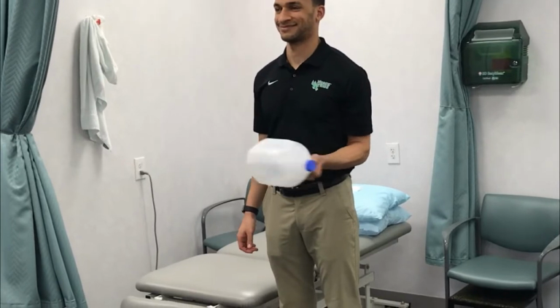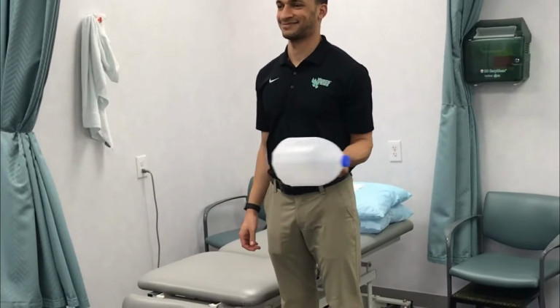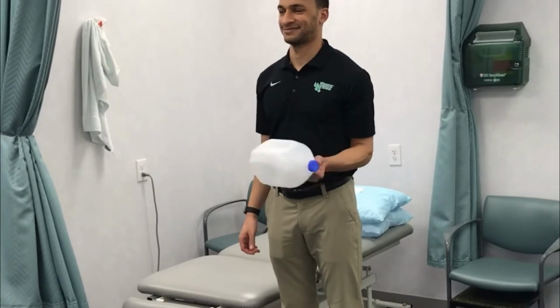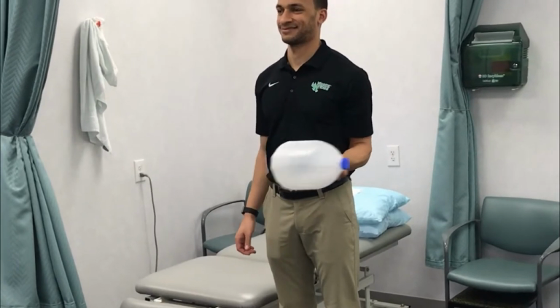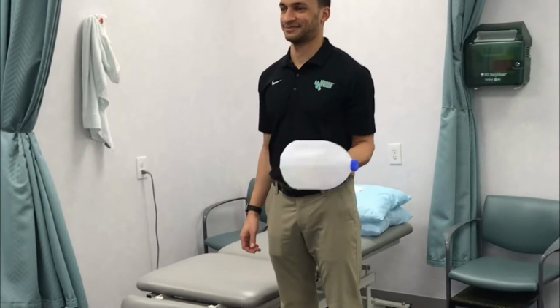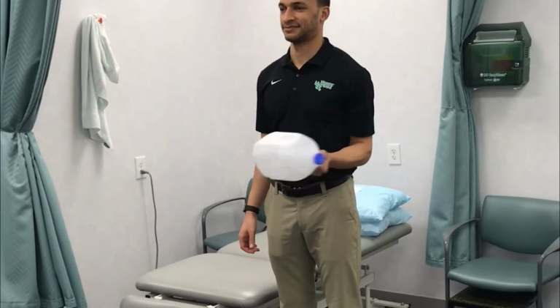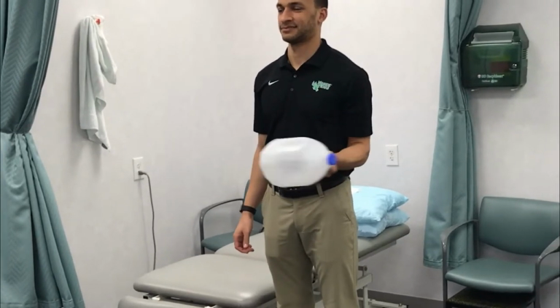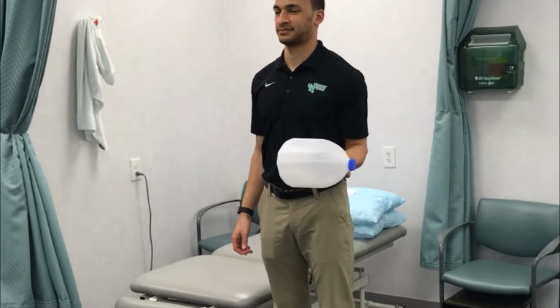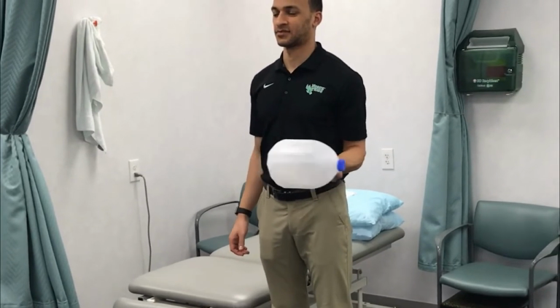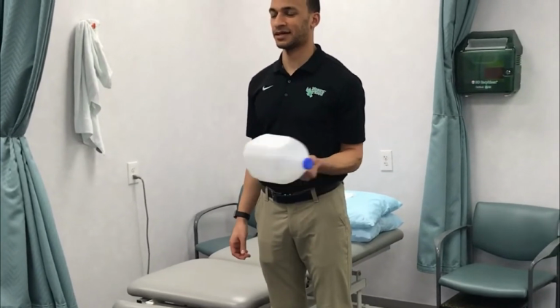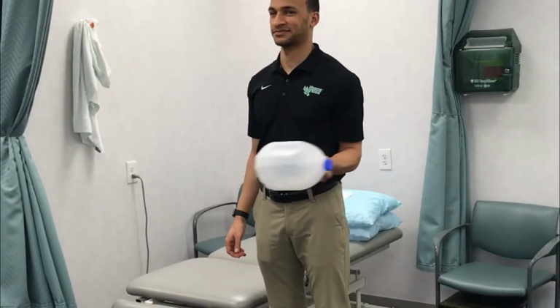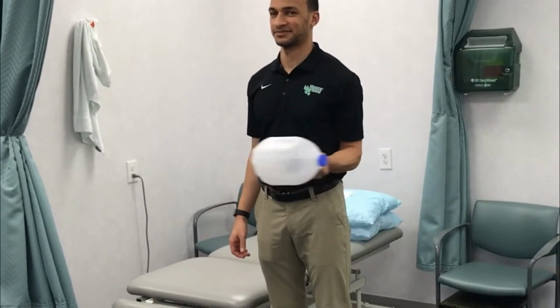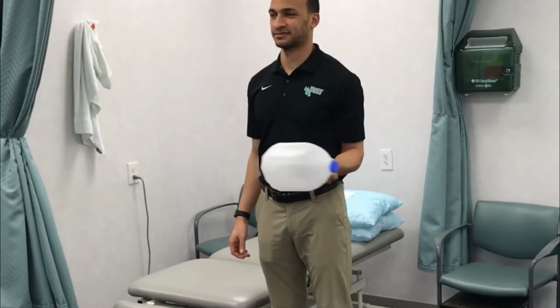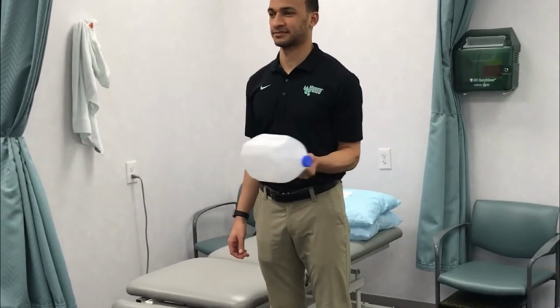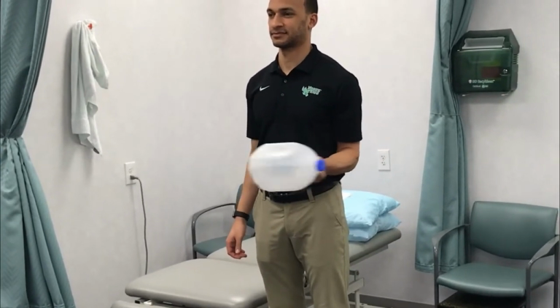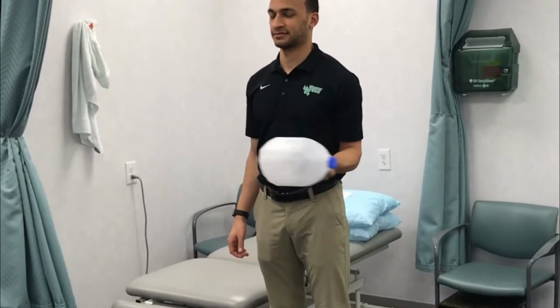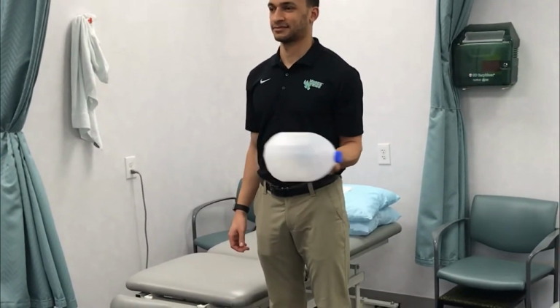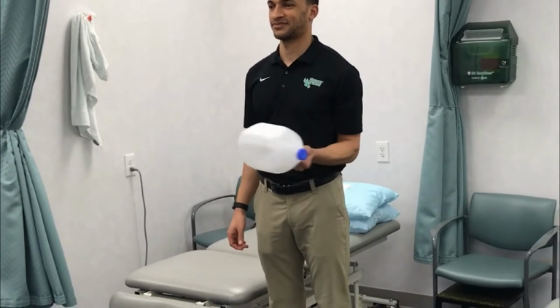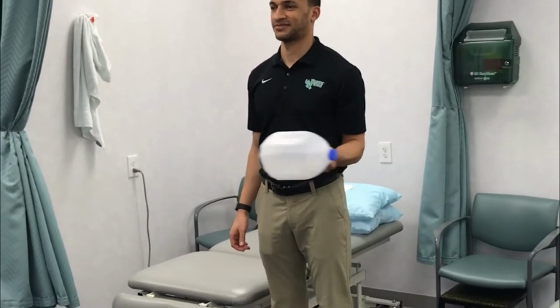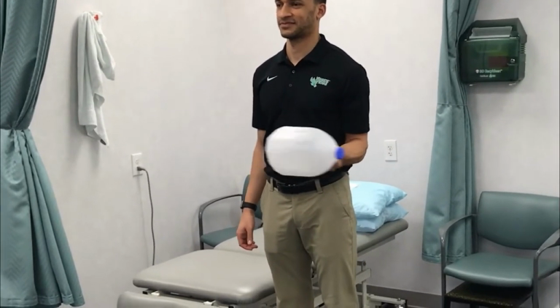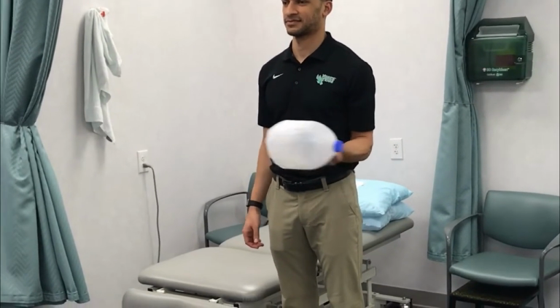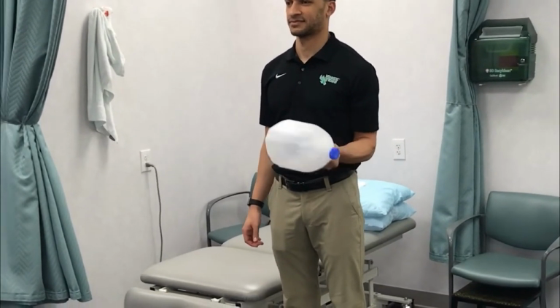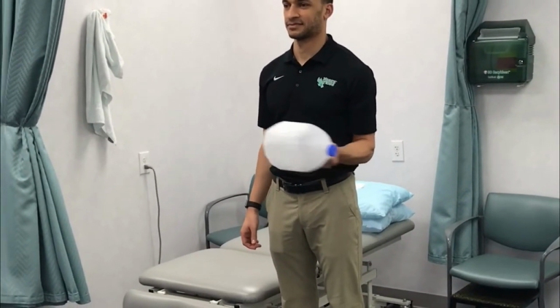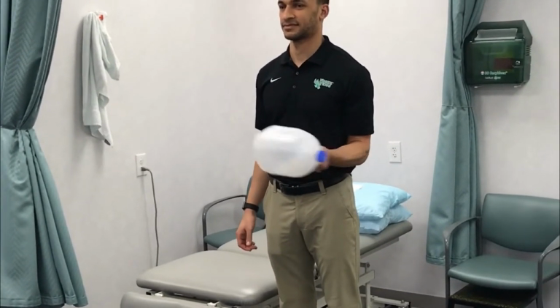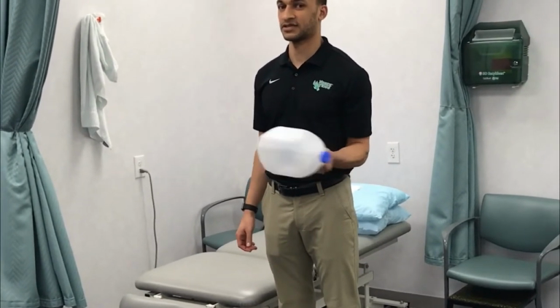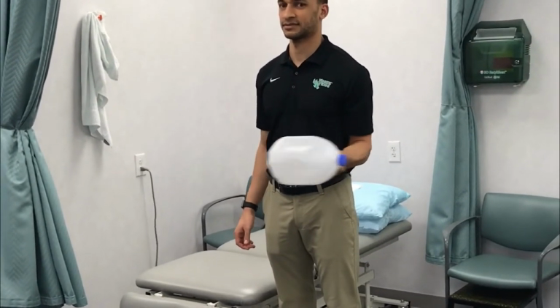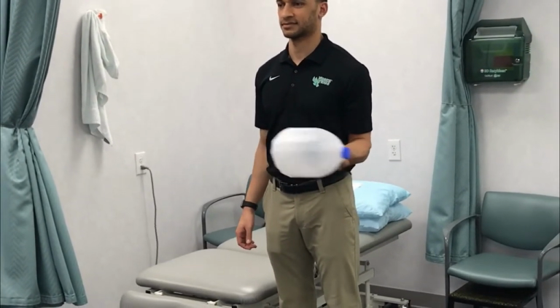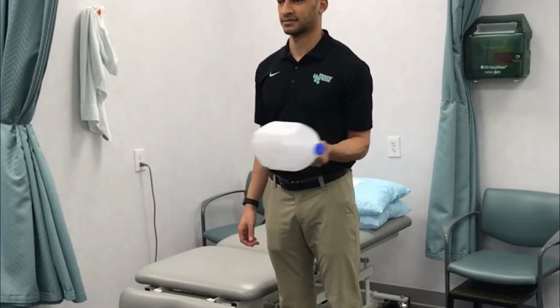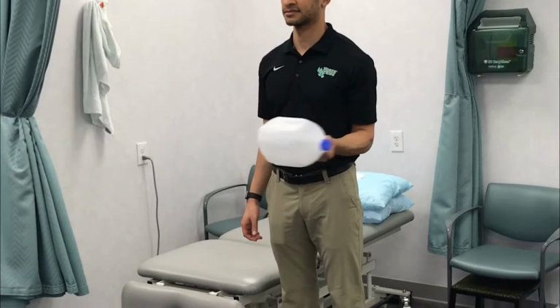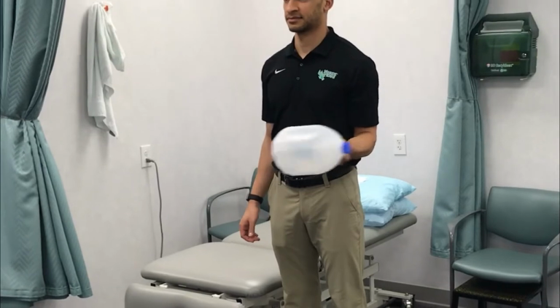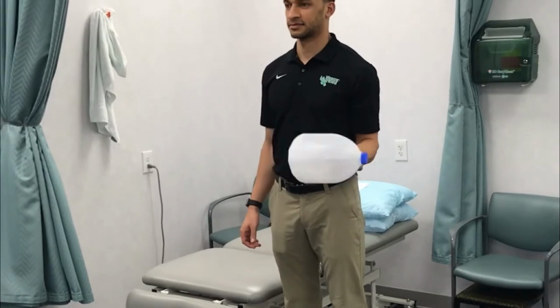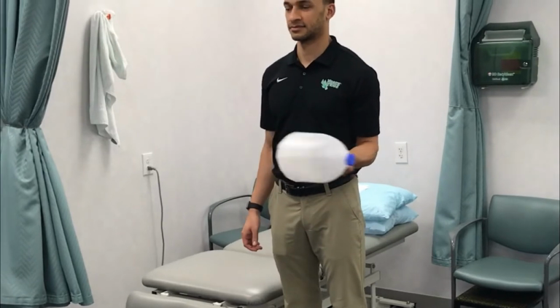Your patient could go out and buy a shake weight, but then they have to painstakingly explain to their family why they have a shake weight.